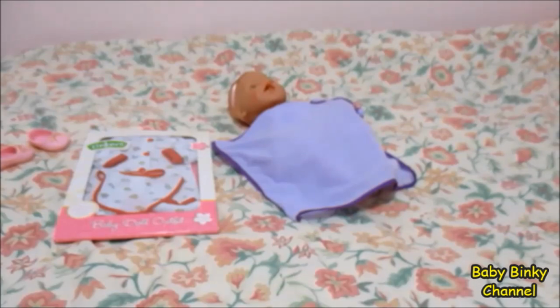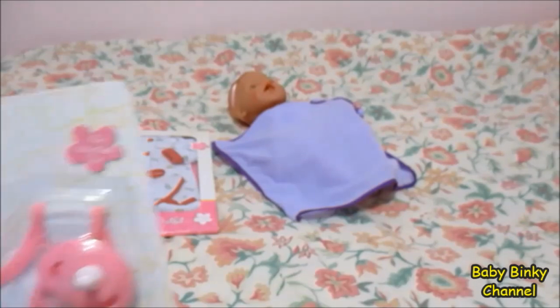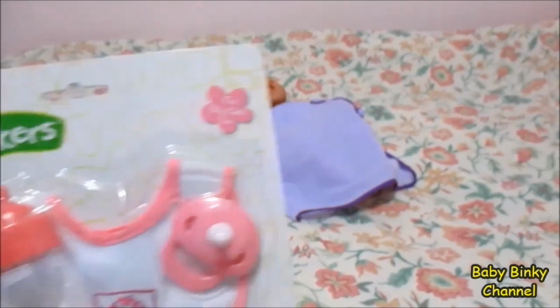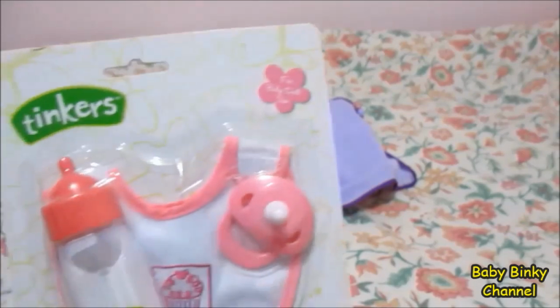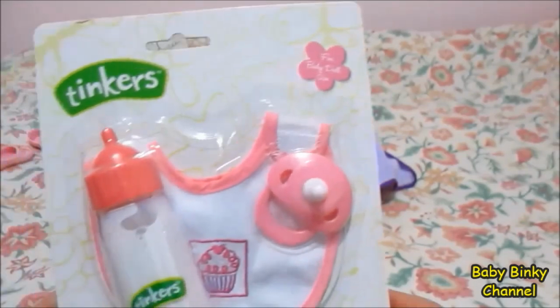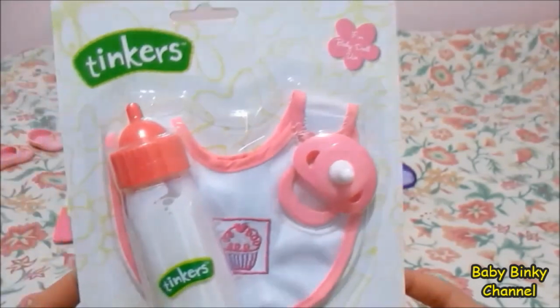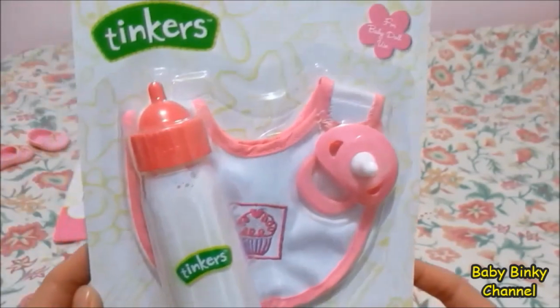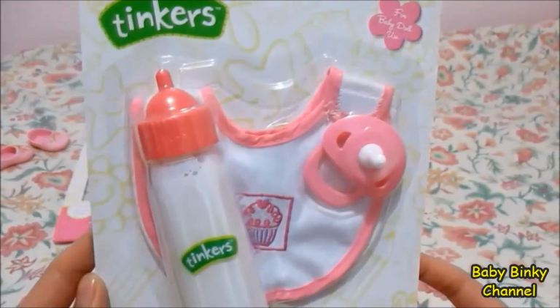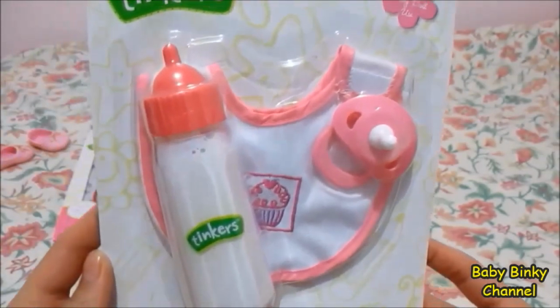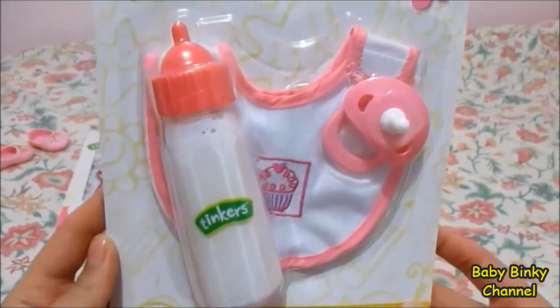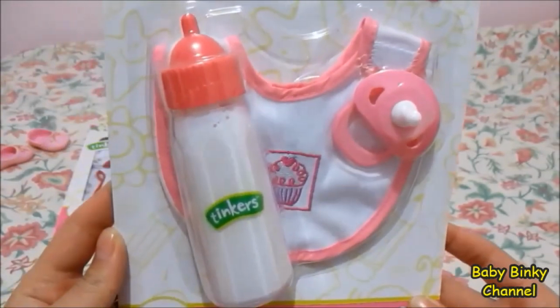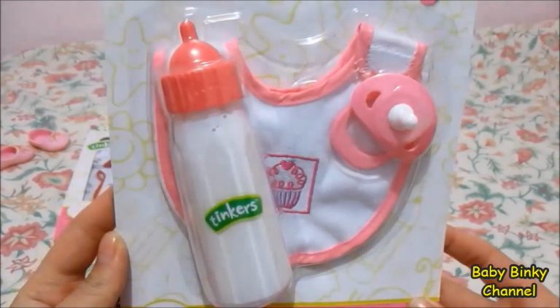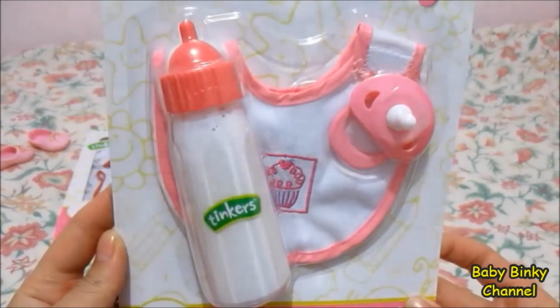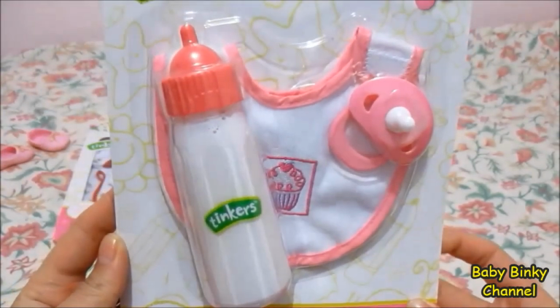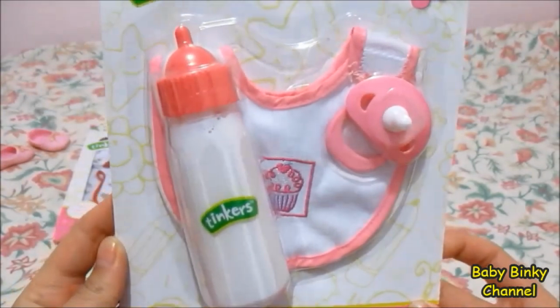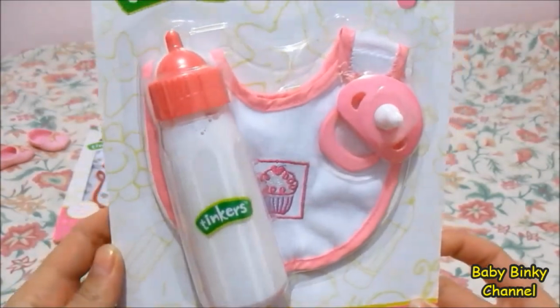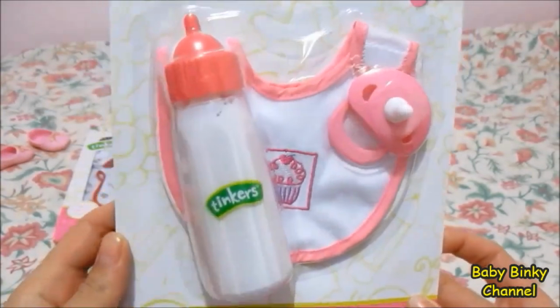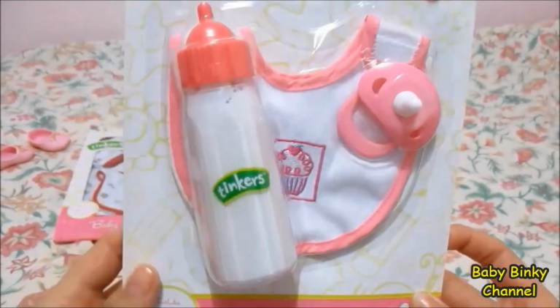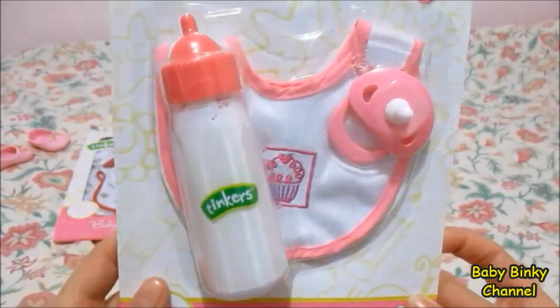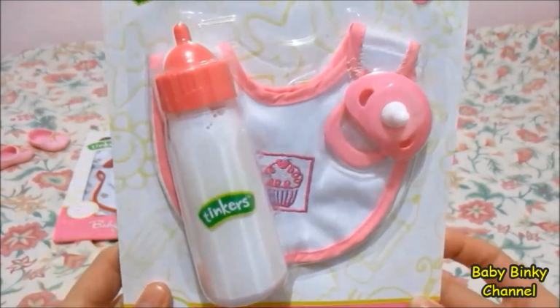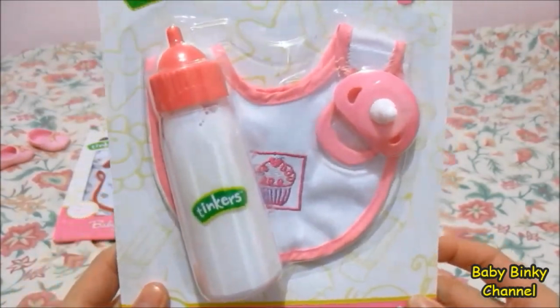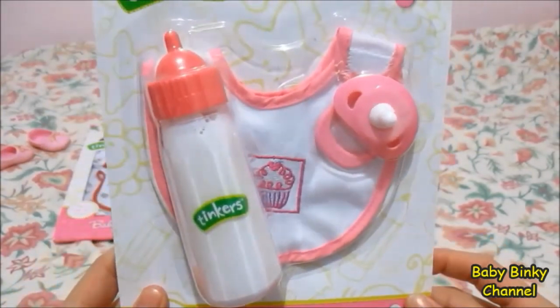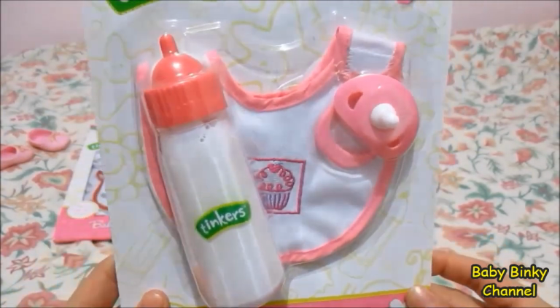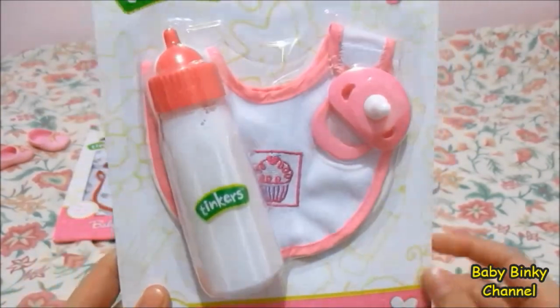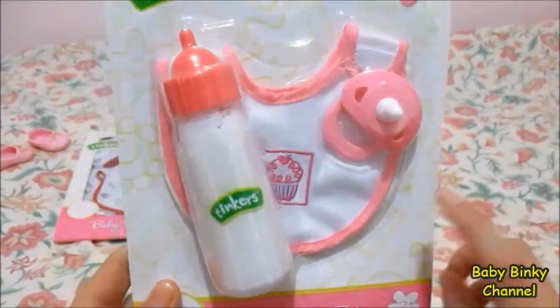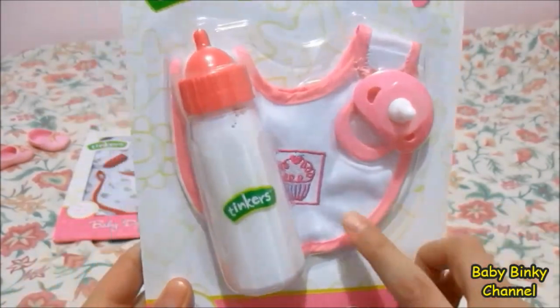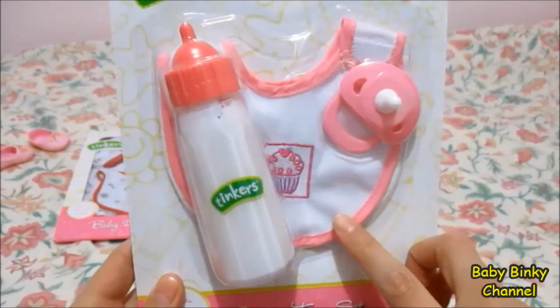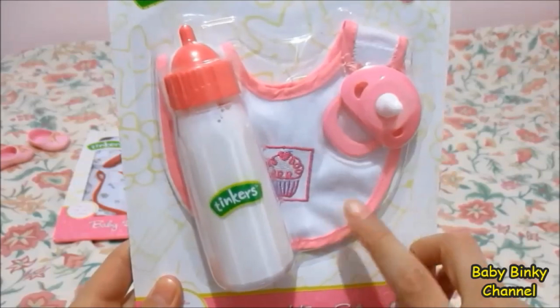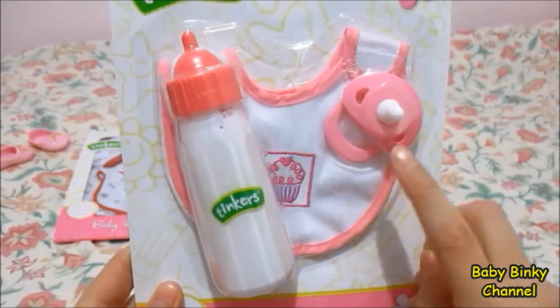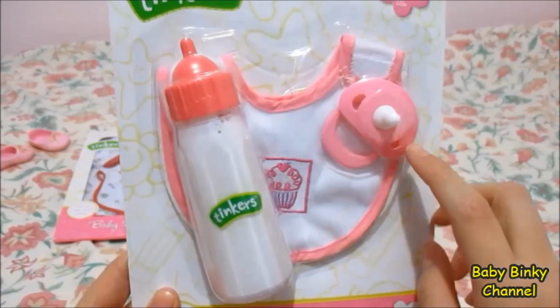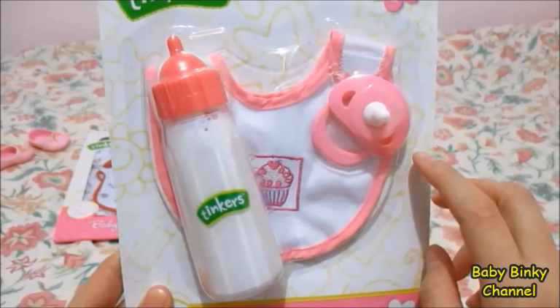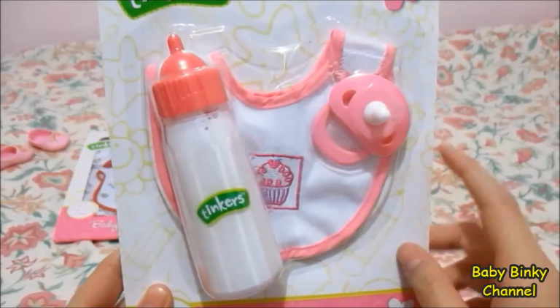The next item we have is this milk bottle that comes with a bib and a dummy as well.